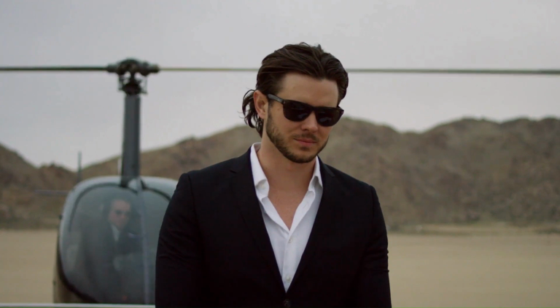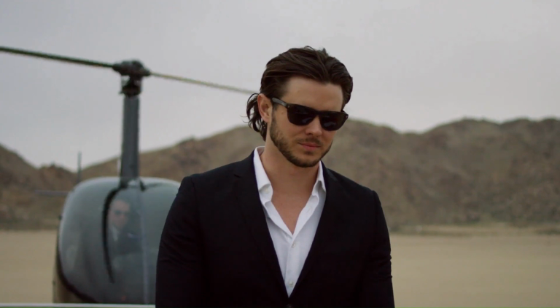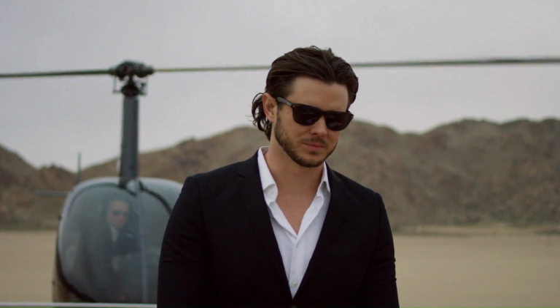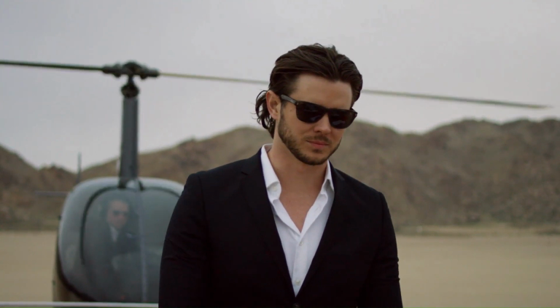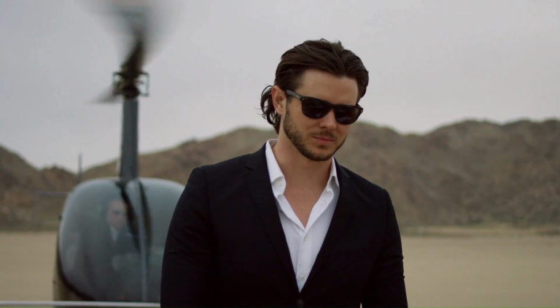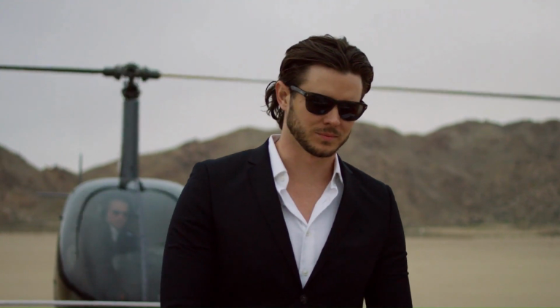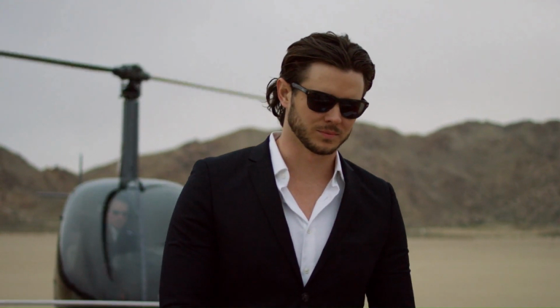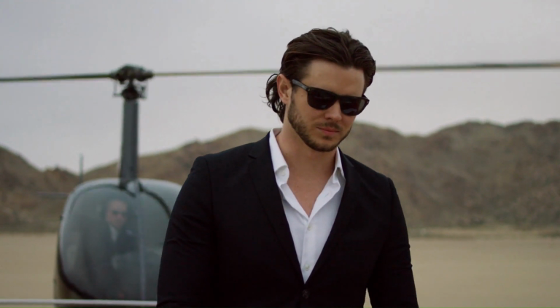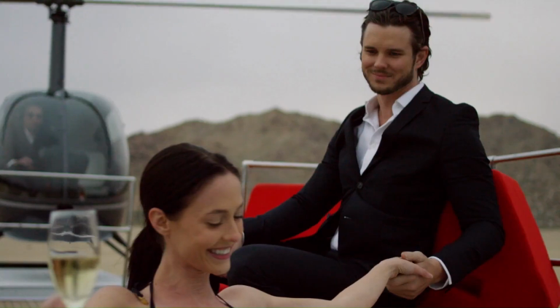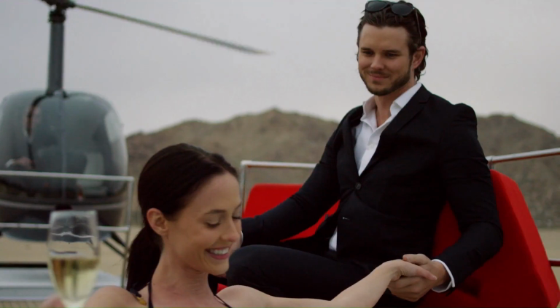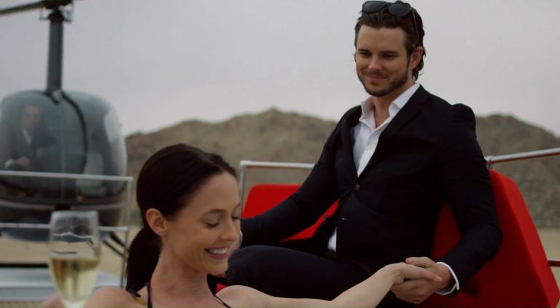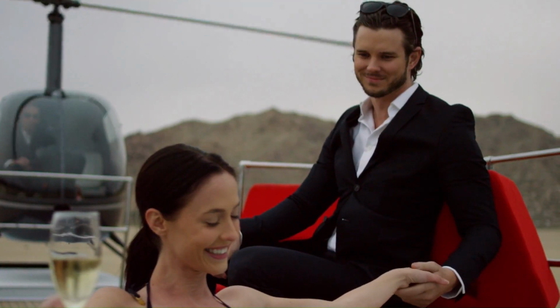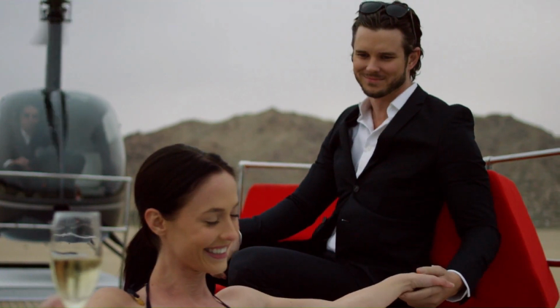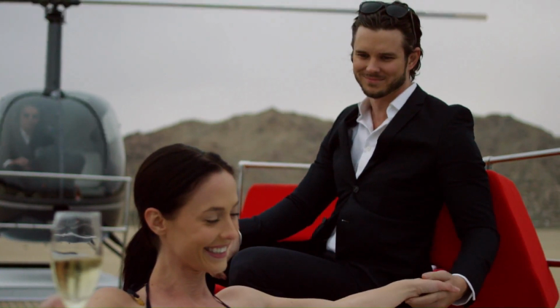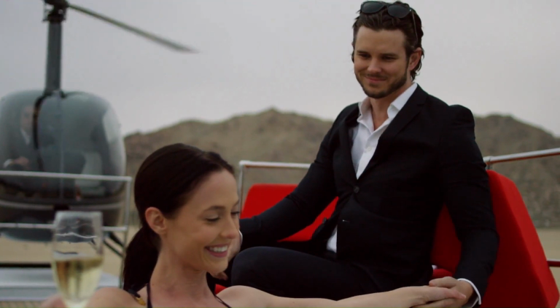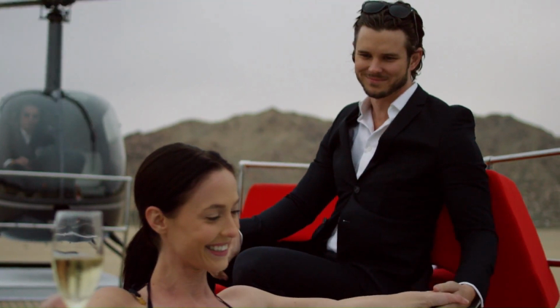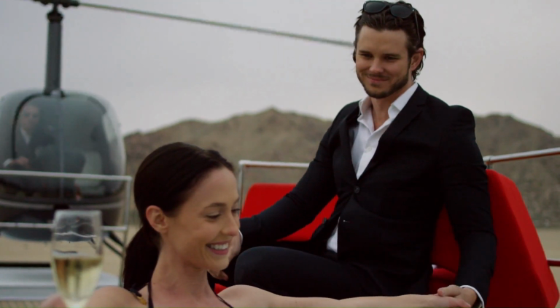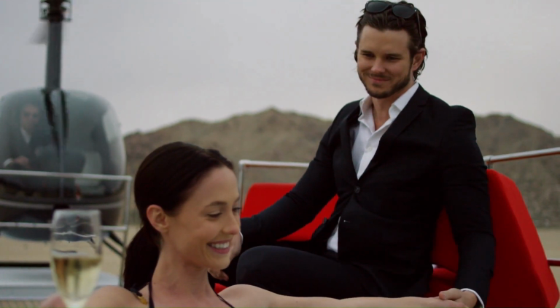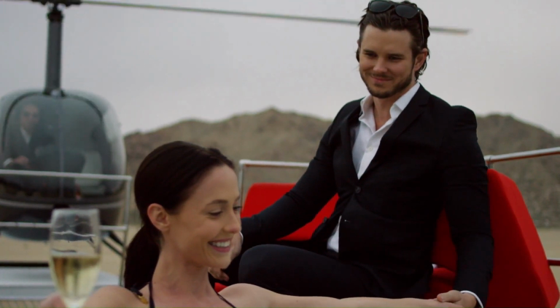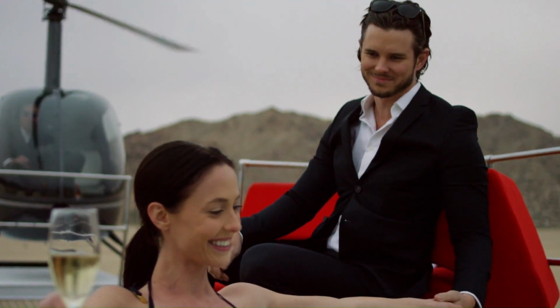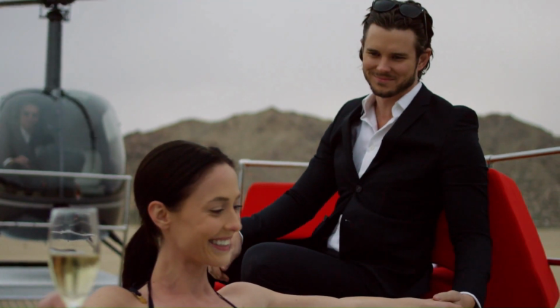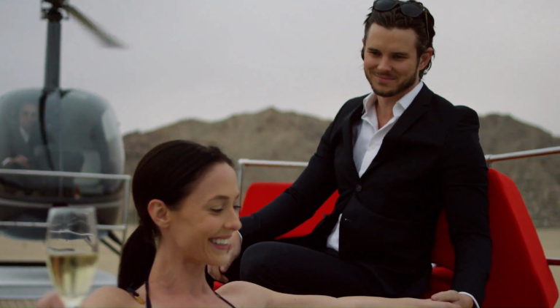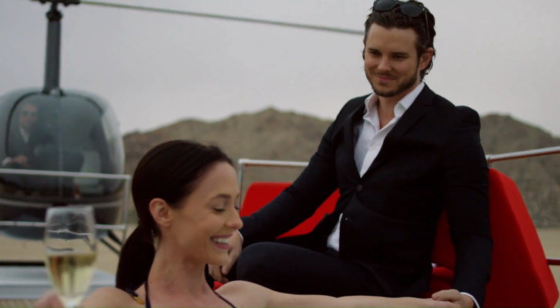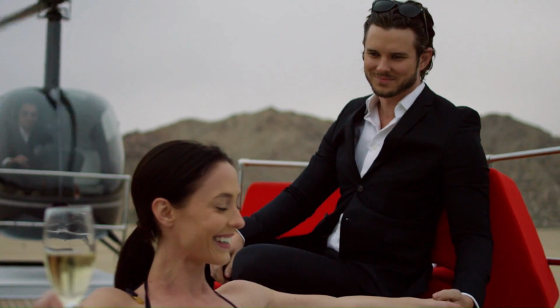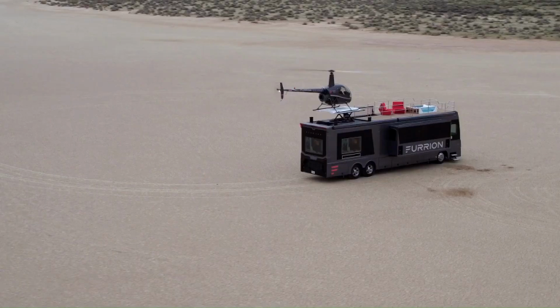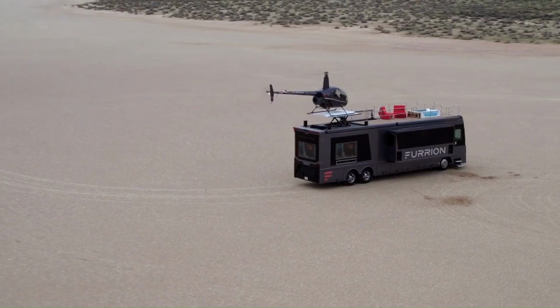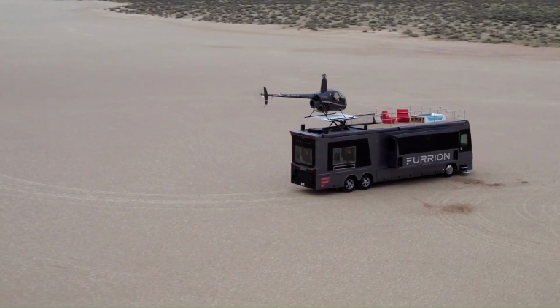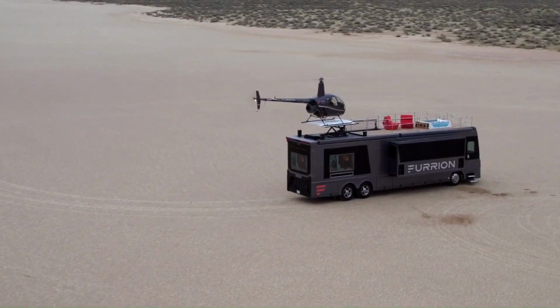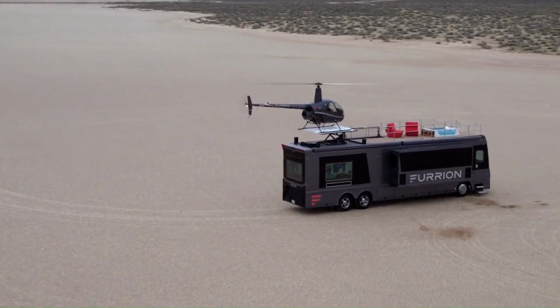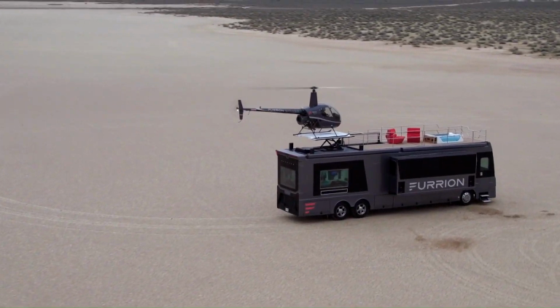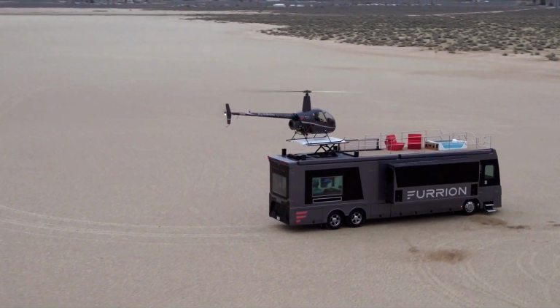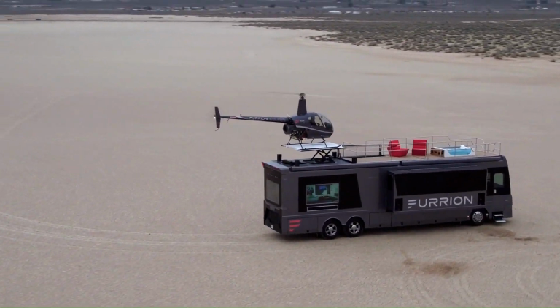The excellent Elysium is a concept that would set its owner back by at least $2.2 million if manufactured.